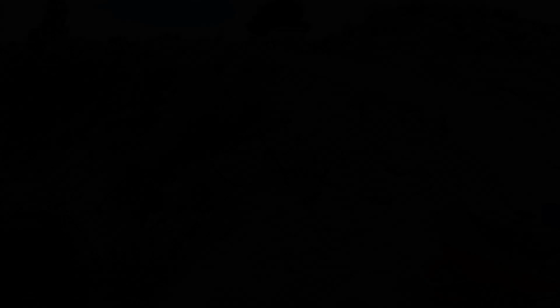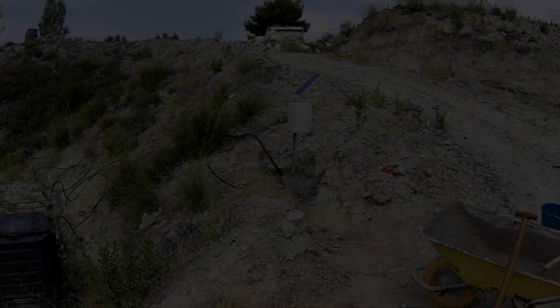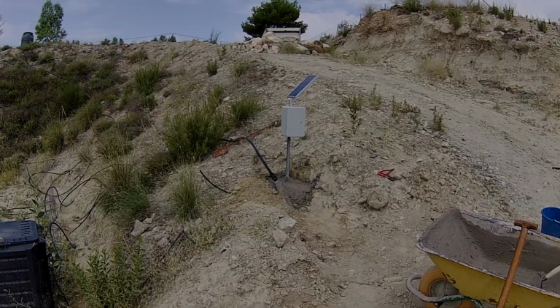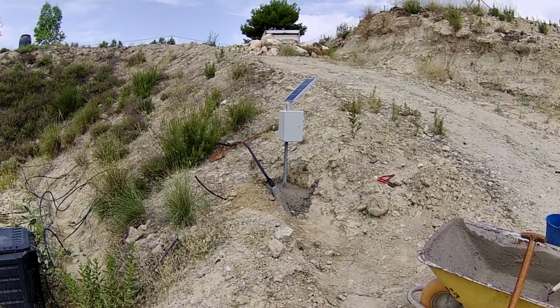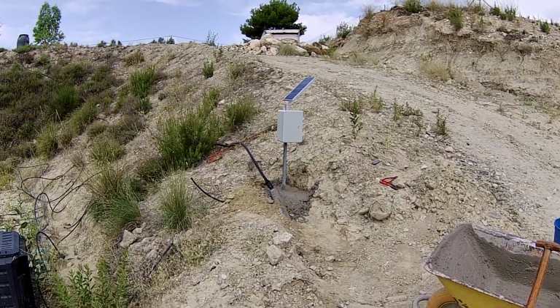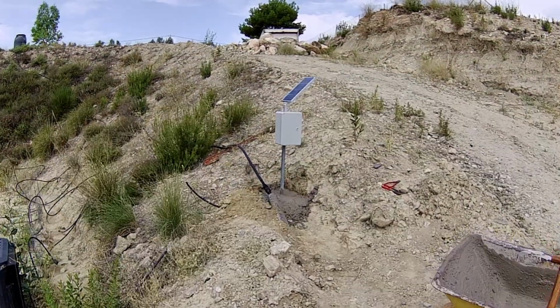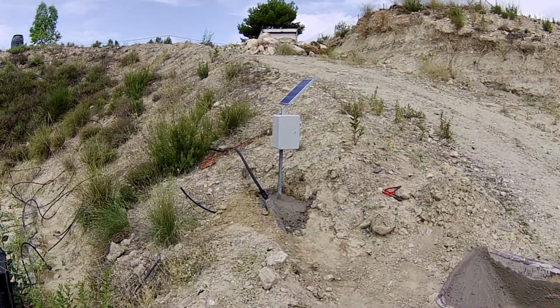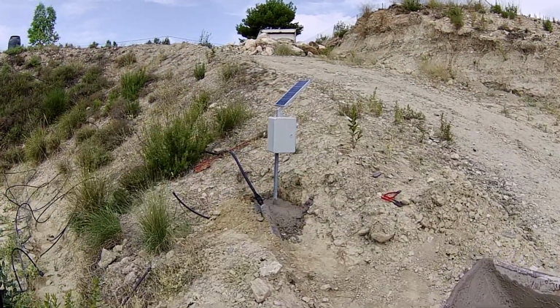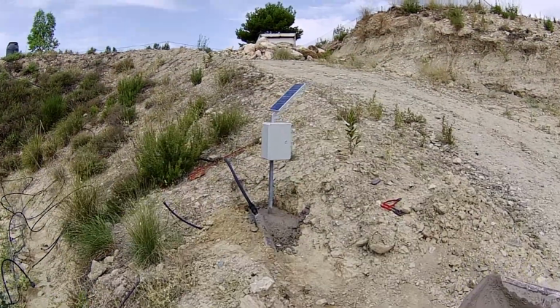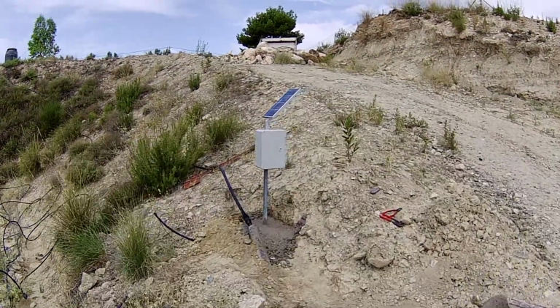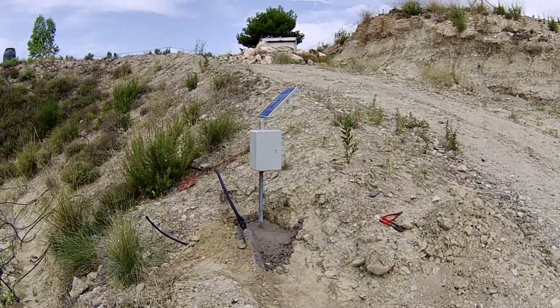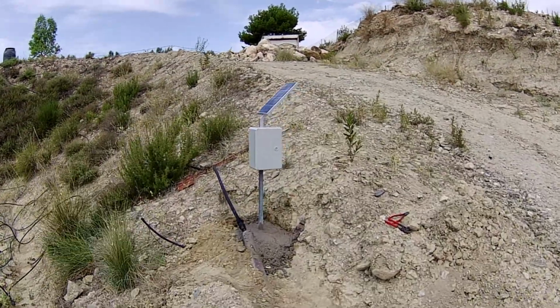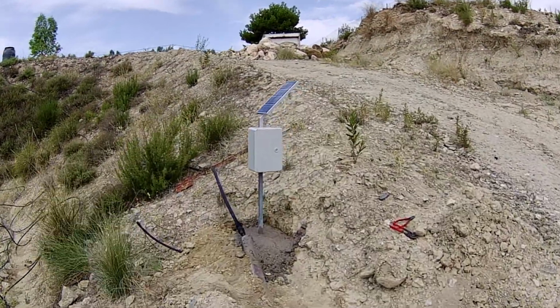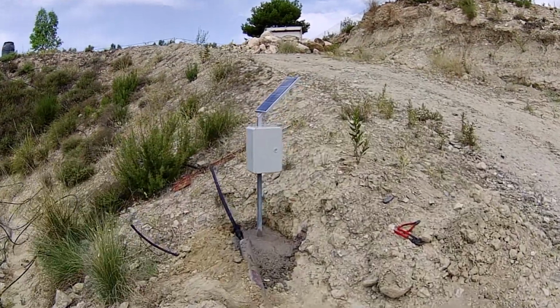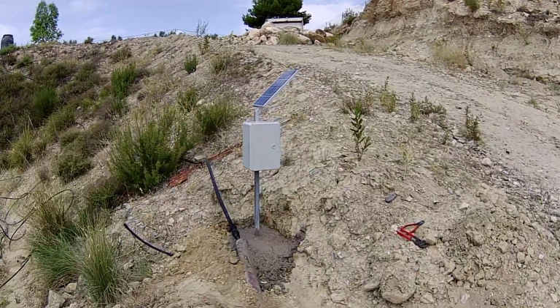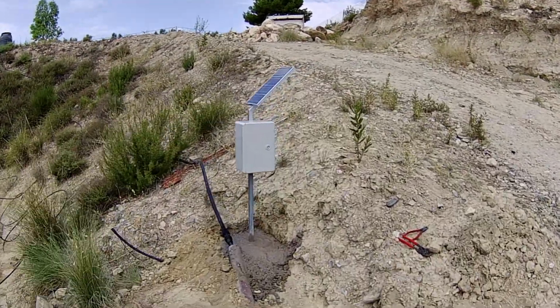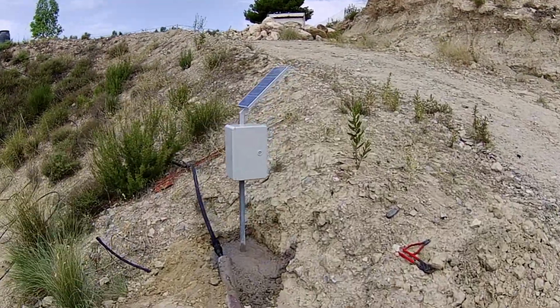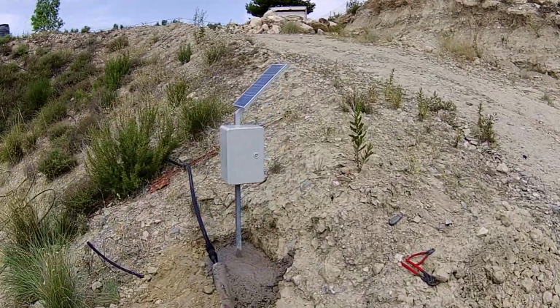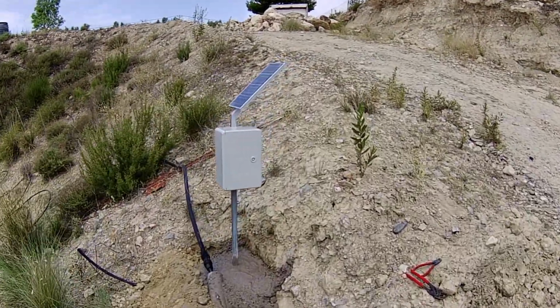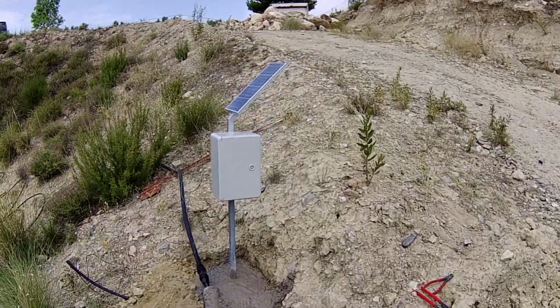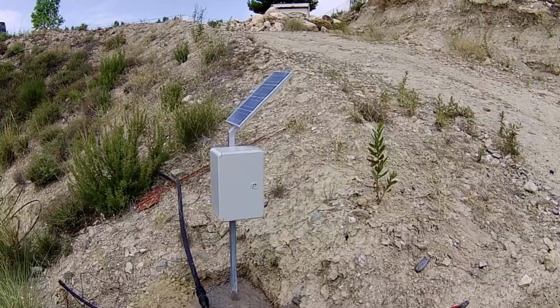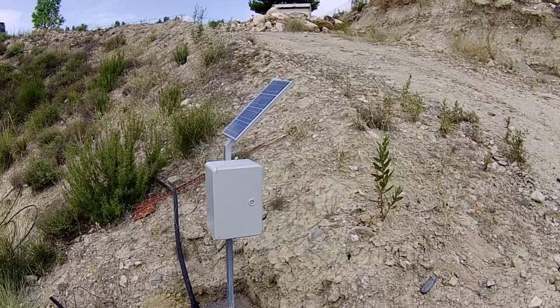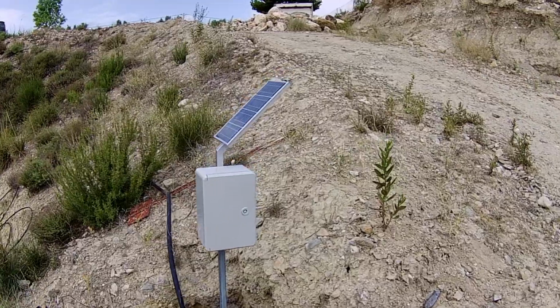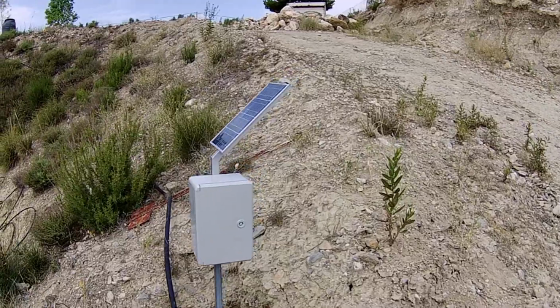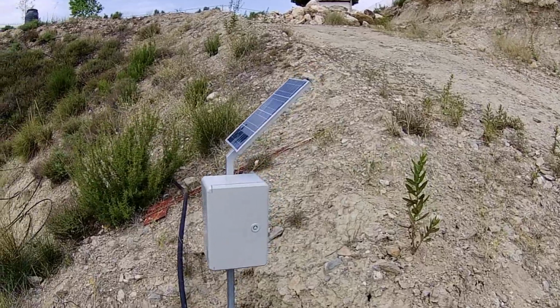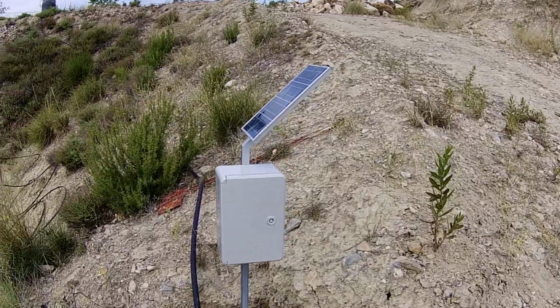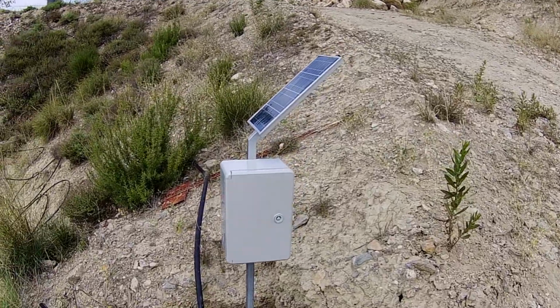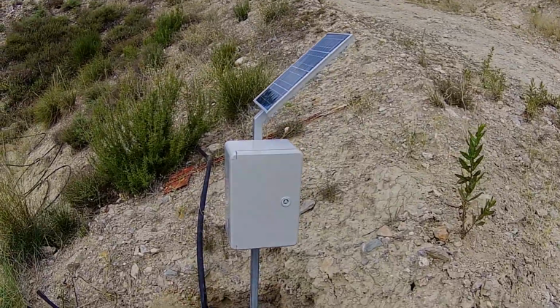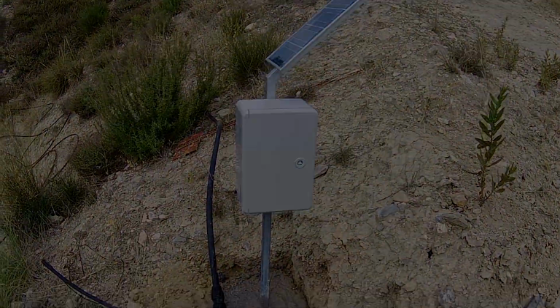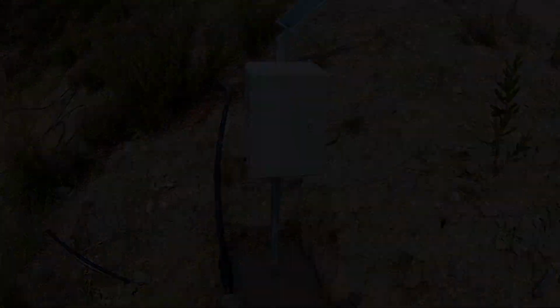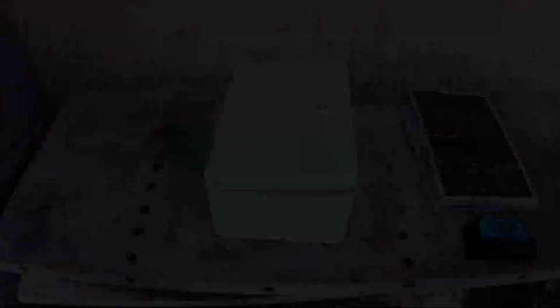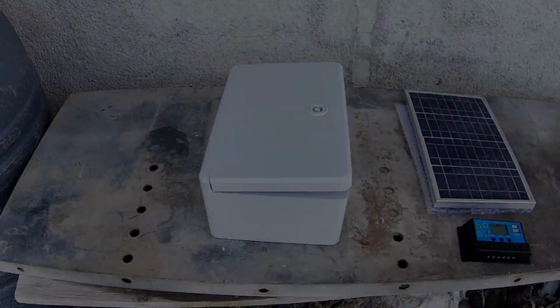Good morning and welcome back to the adventures of McAnamphia and my video on how to build an automated irrigation system.